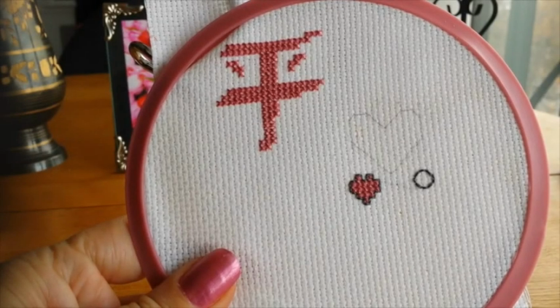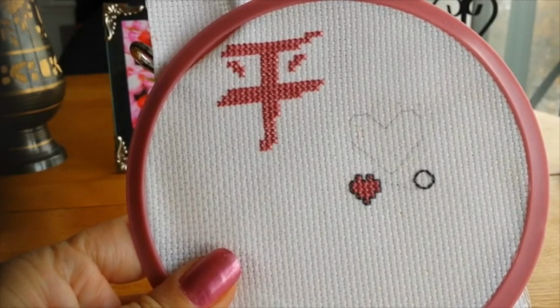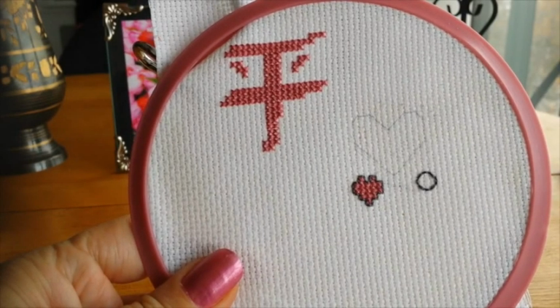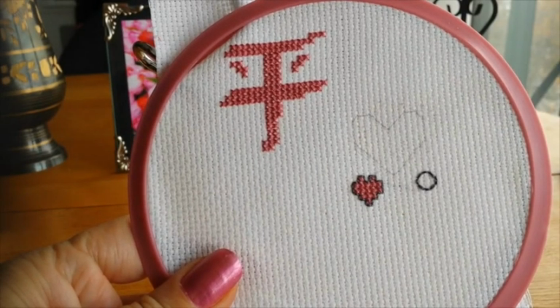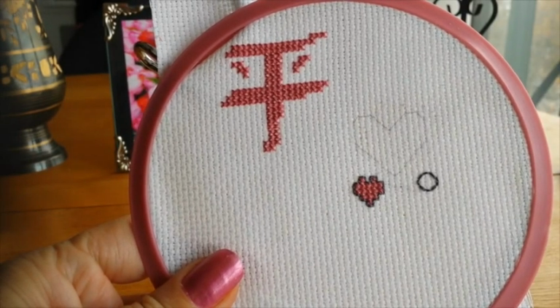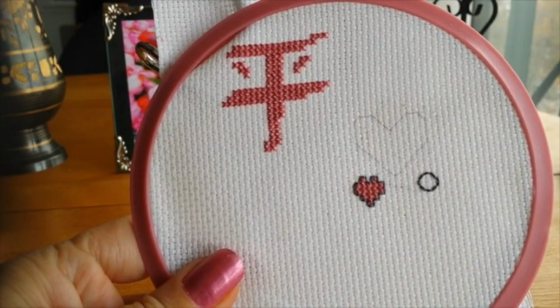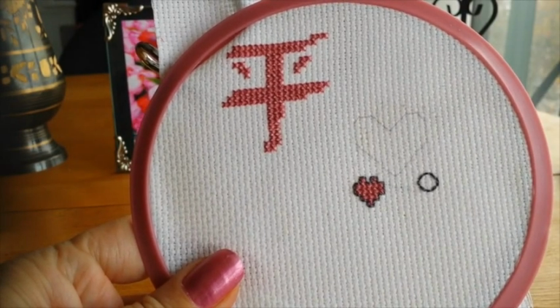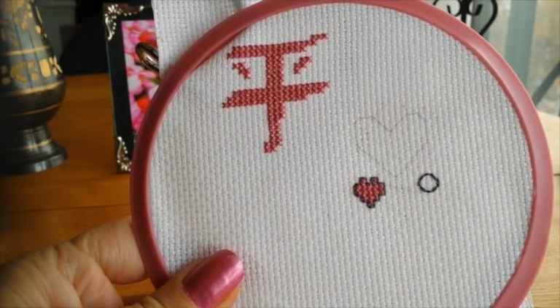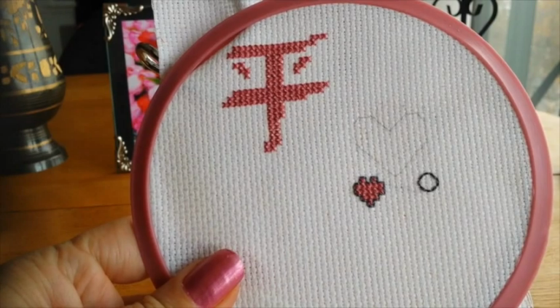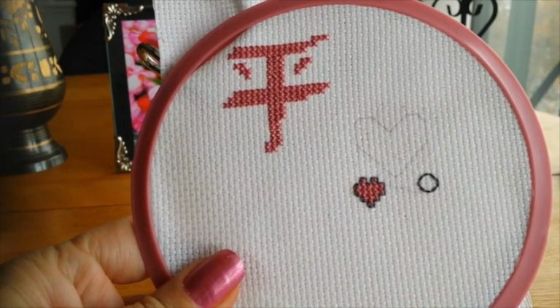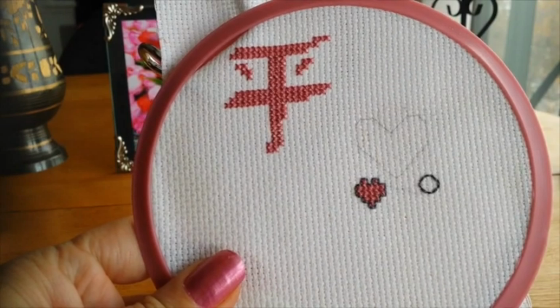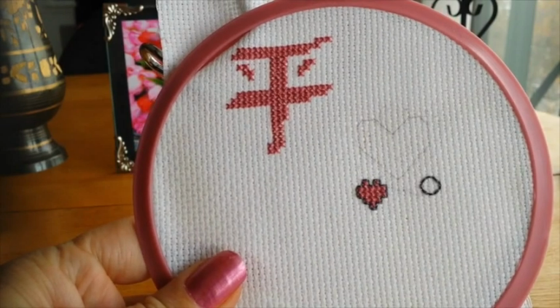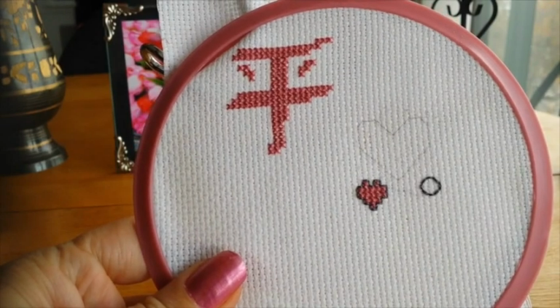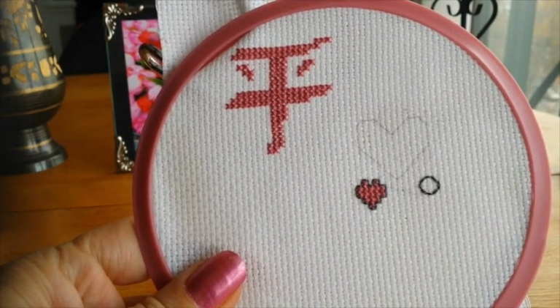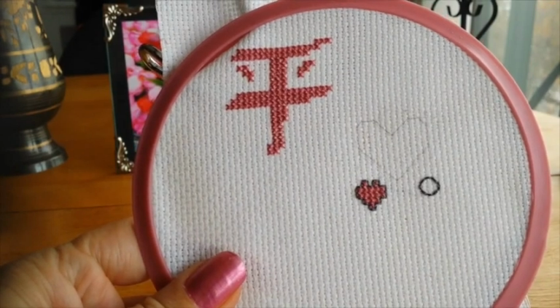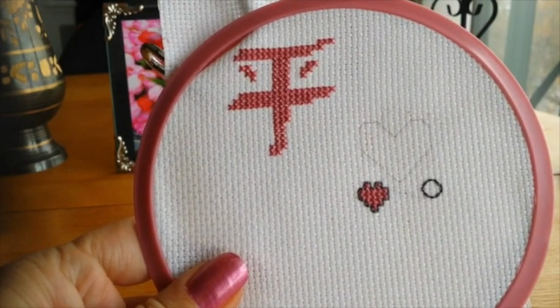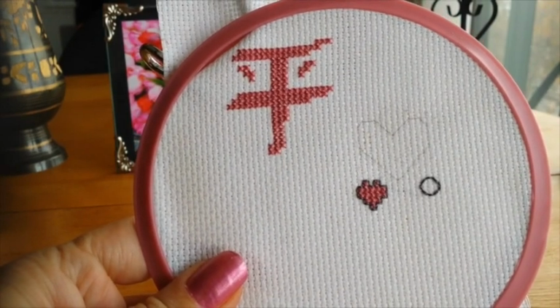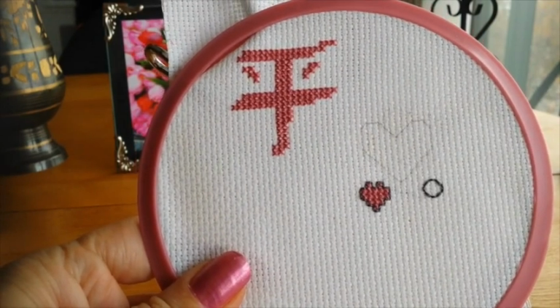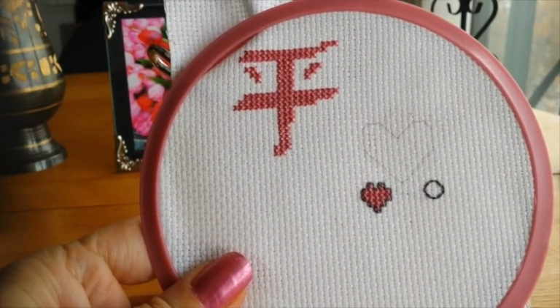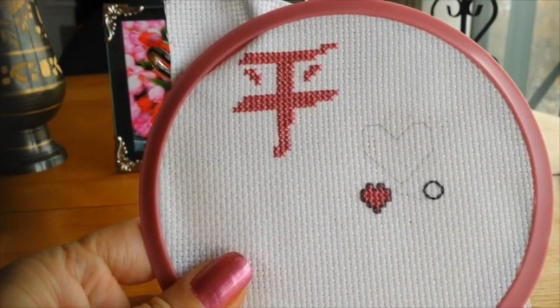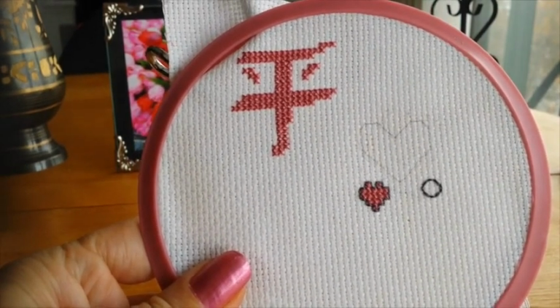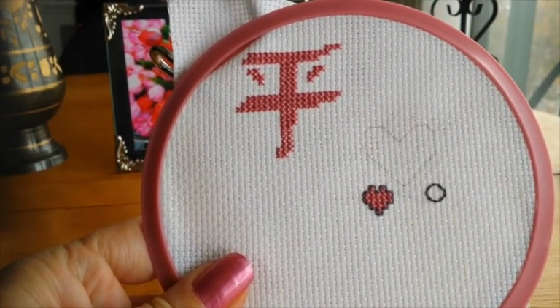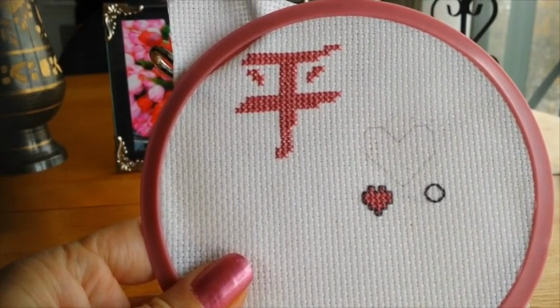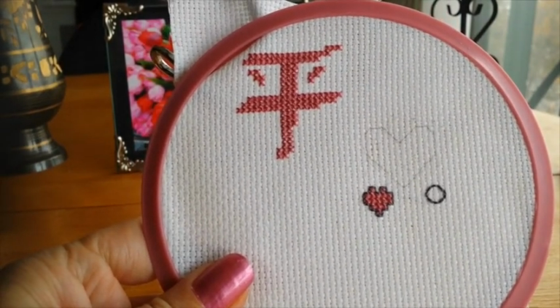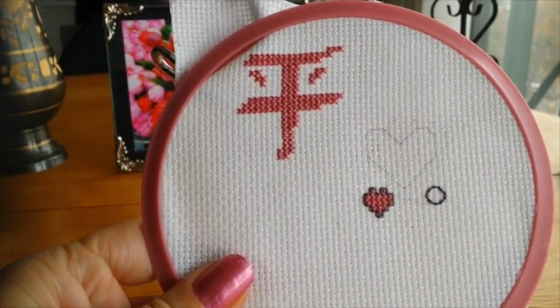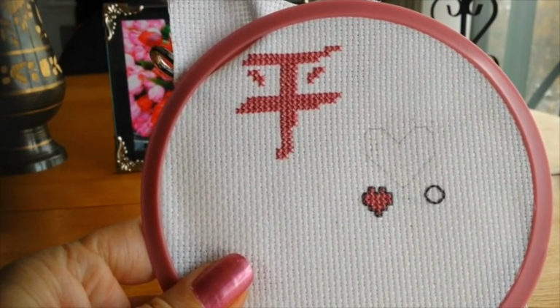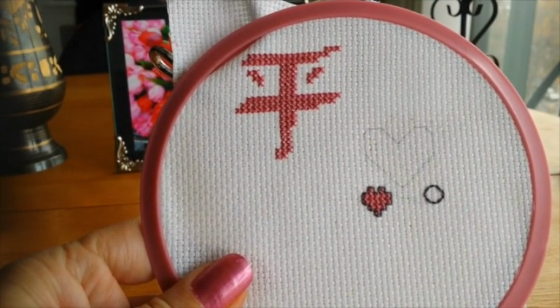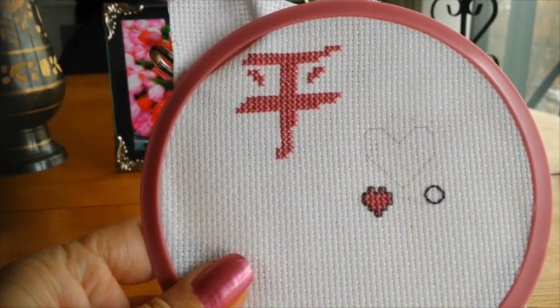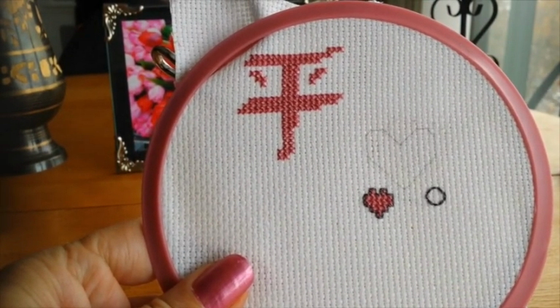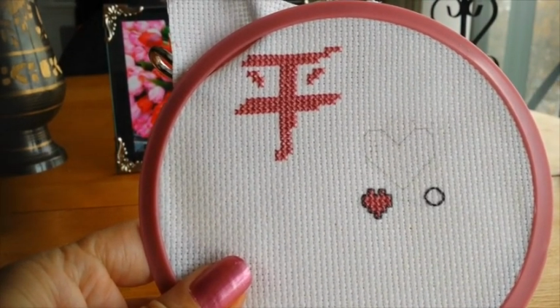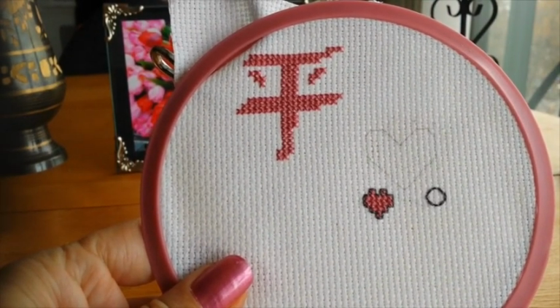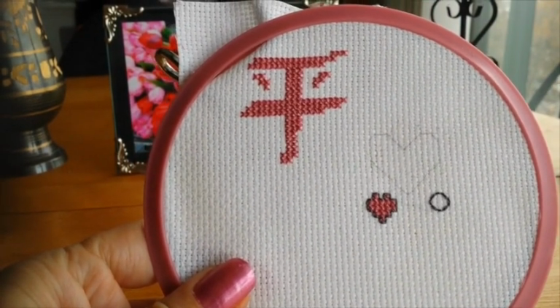Hi all, this is Dana here. In this video I'm going to be showing you how to do what's called a double running stitch, or a hole bind stitch.